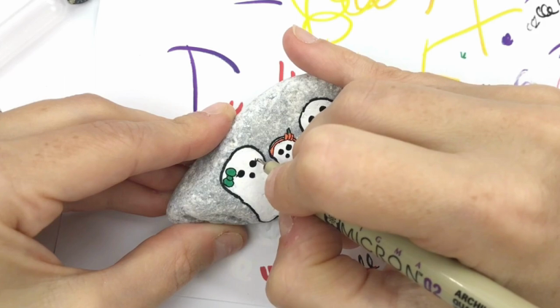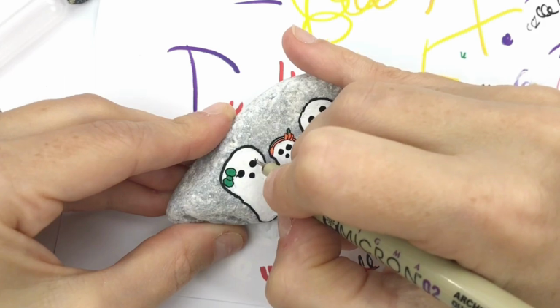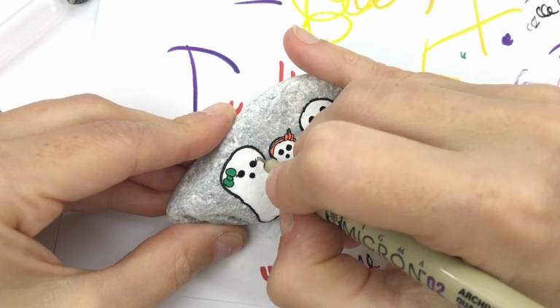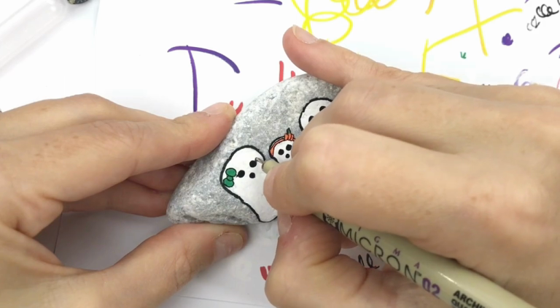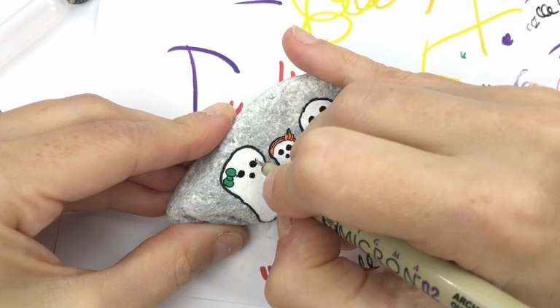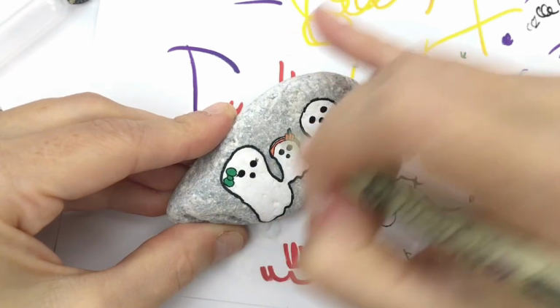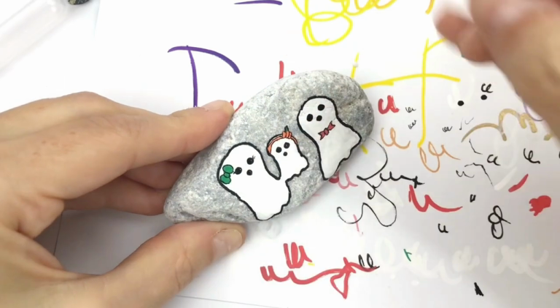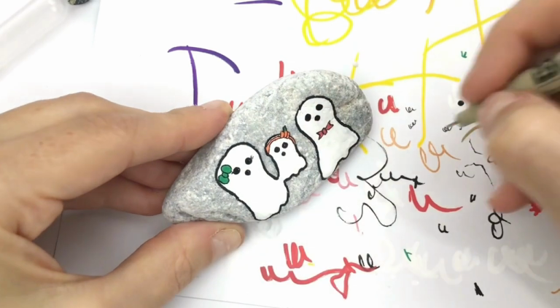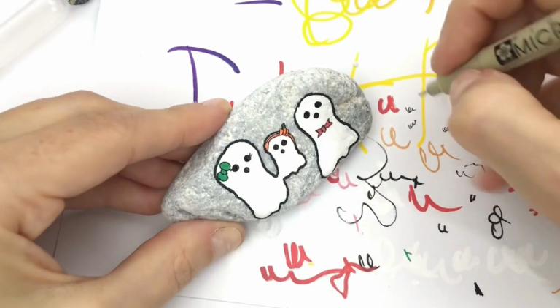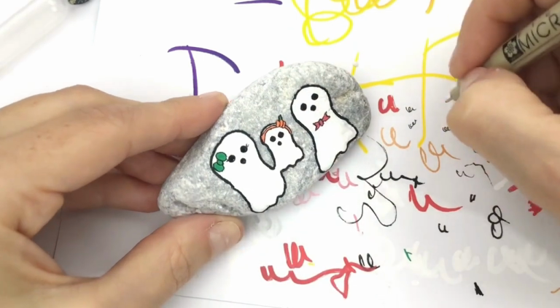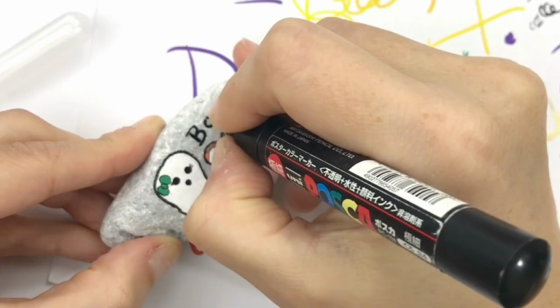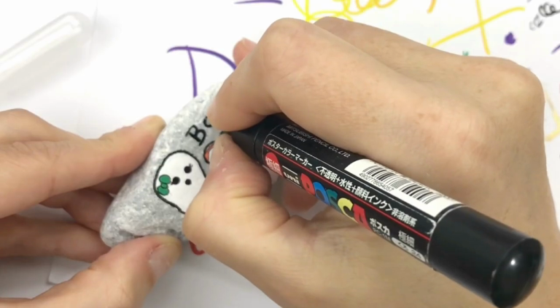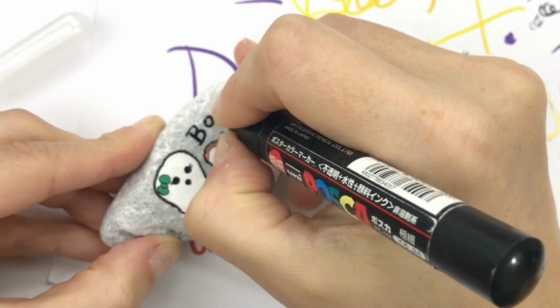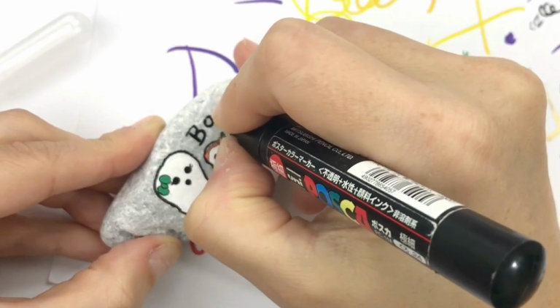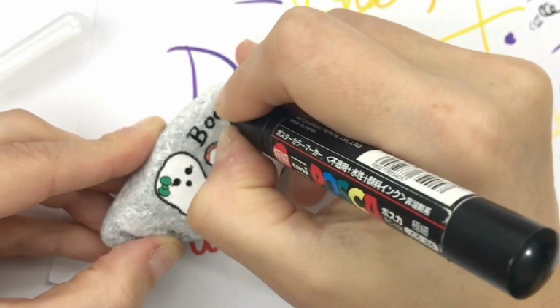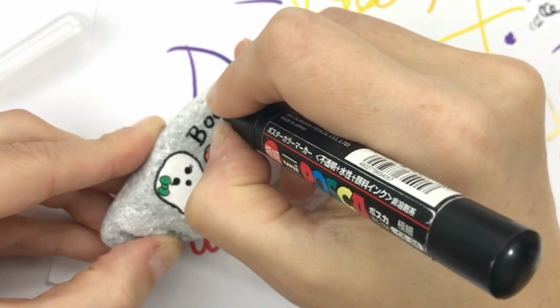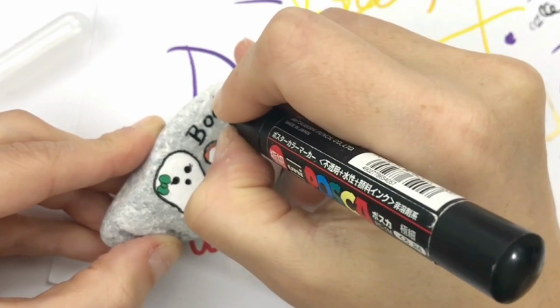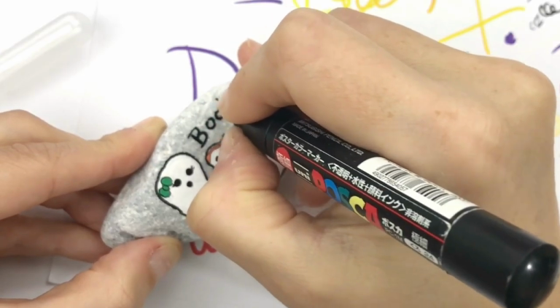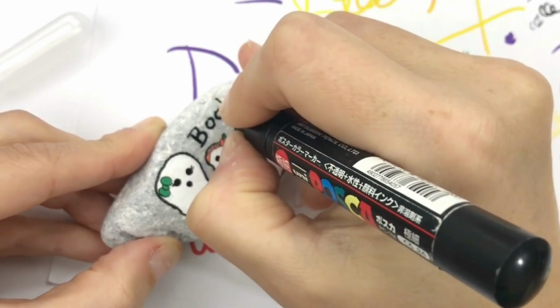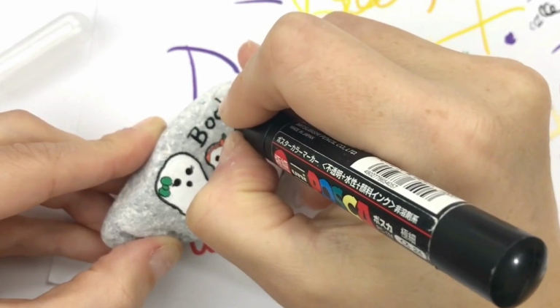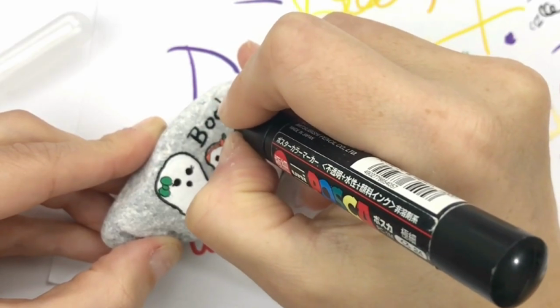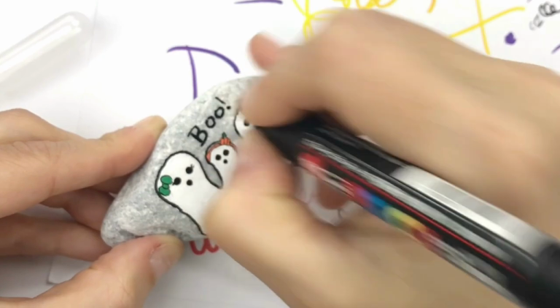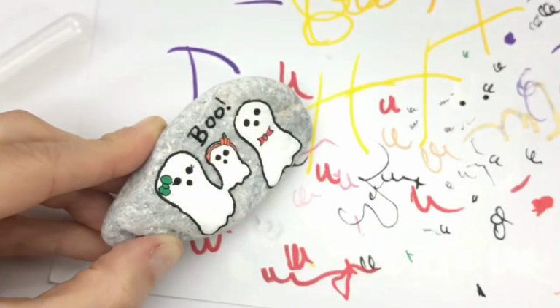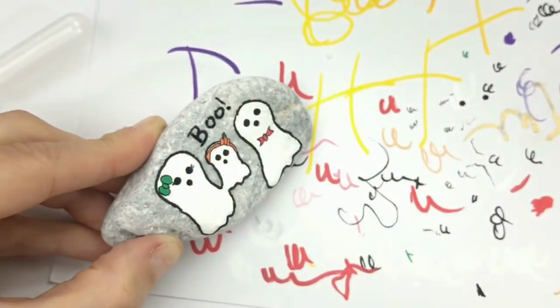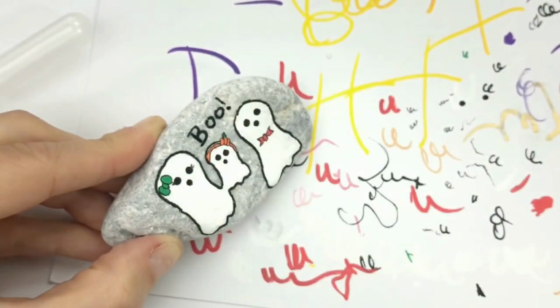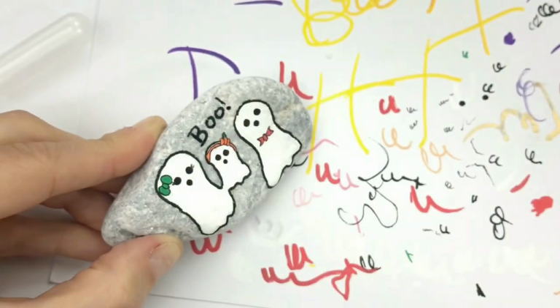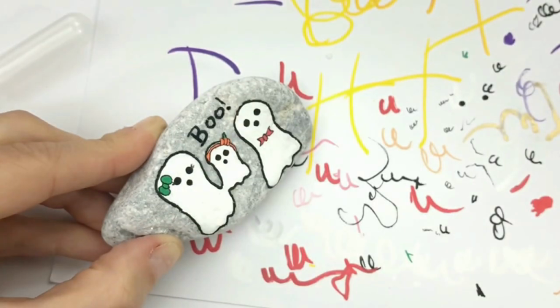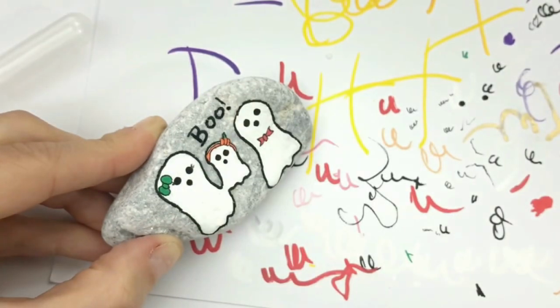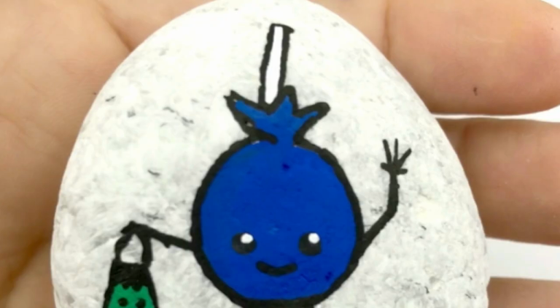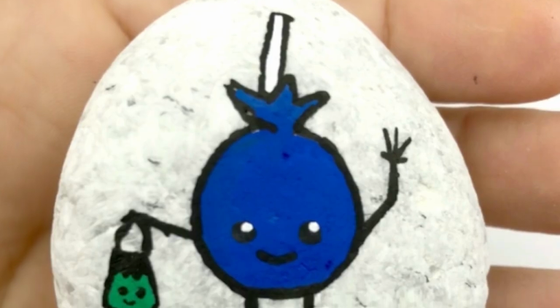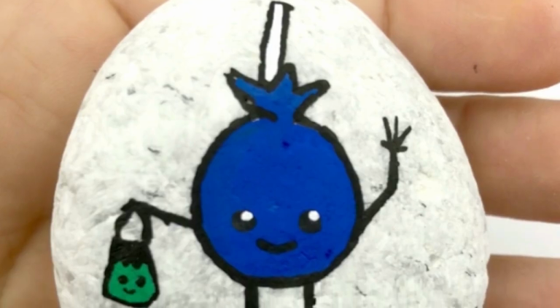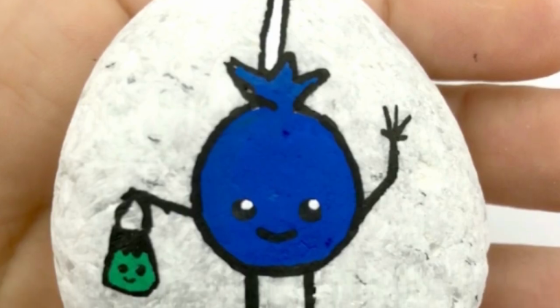Giving some little eyelashes really brings out the feminine side of mama there too. I've just got a little Micron pen that I'm using for these fine lines and details. But simple as that — really cute and easy to customize.